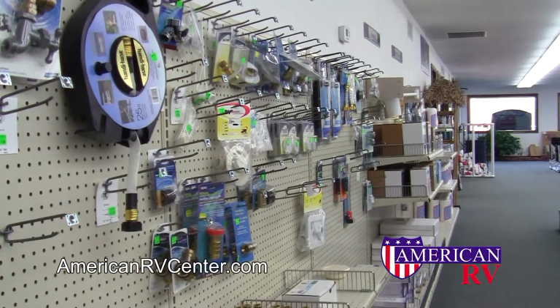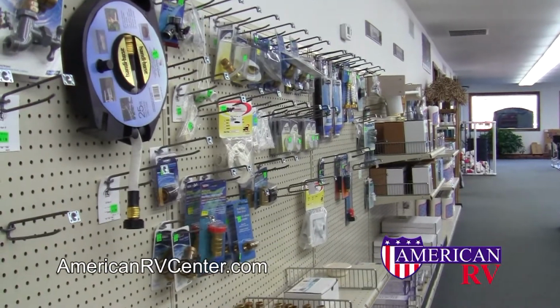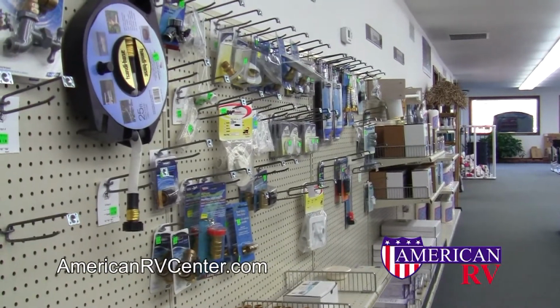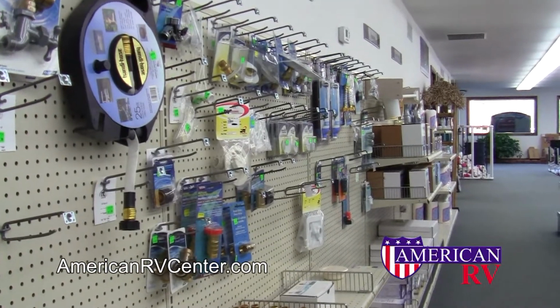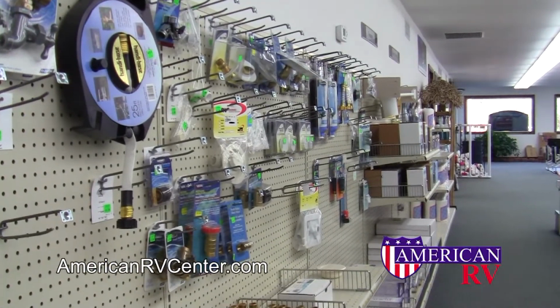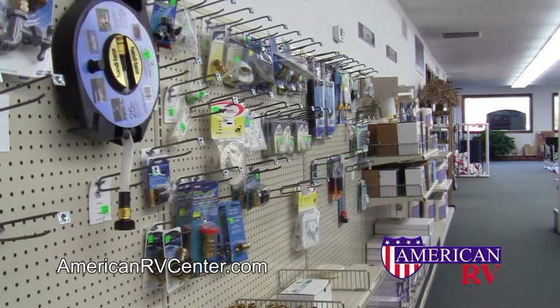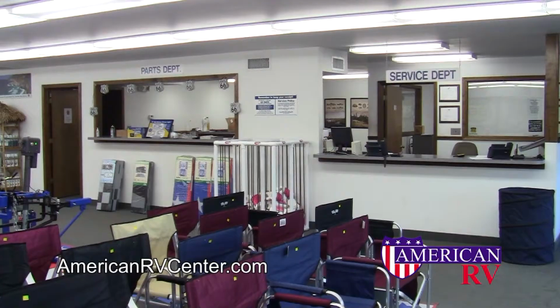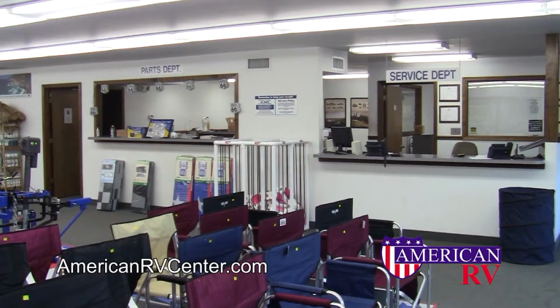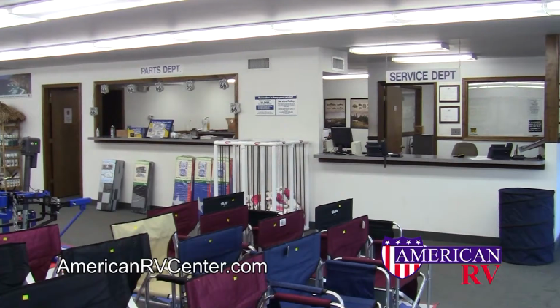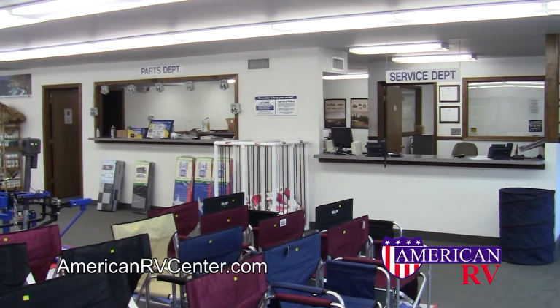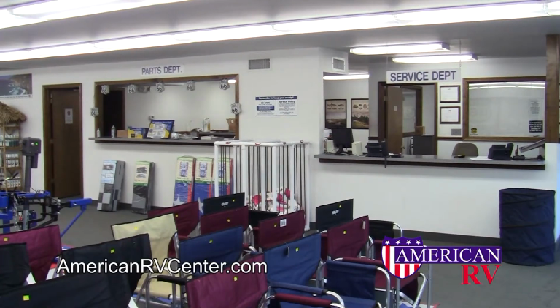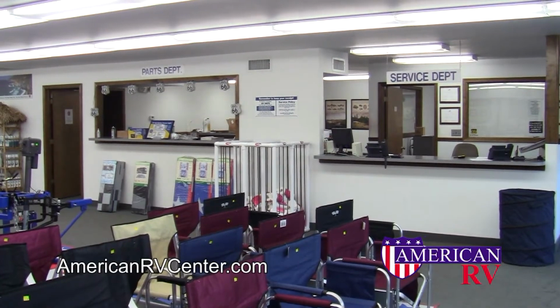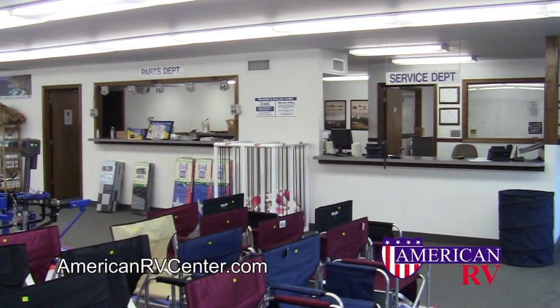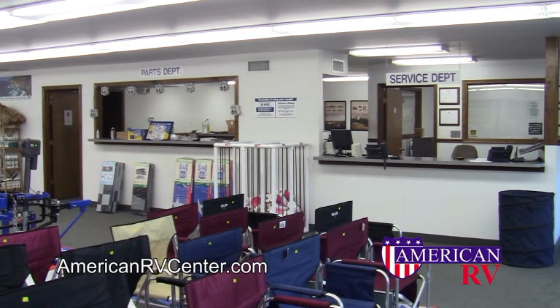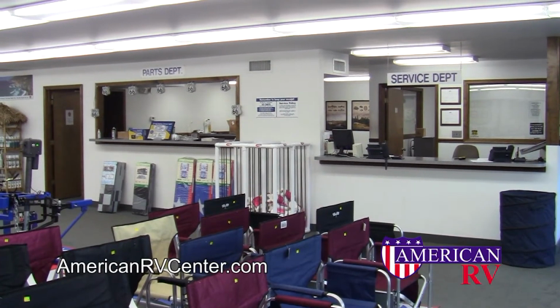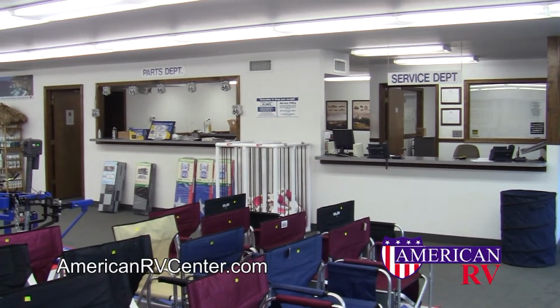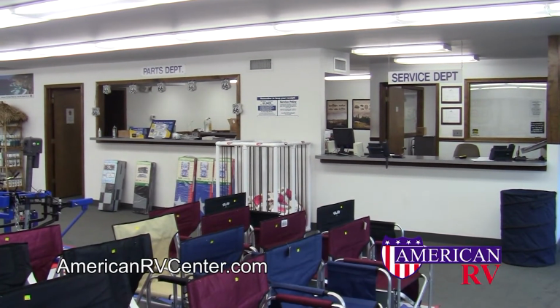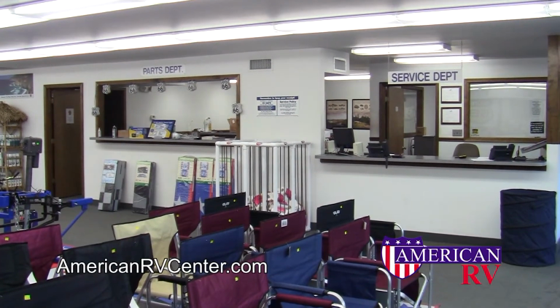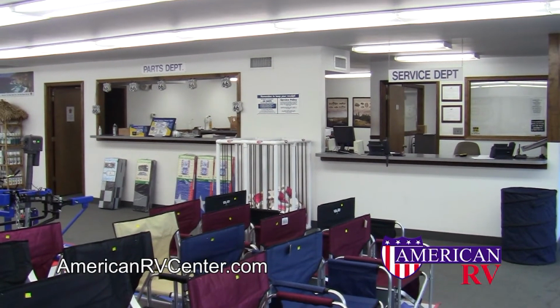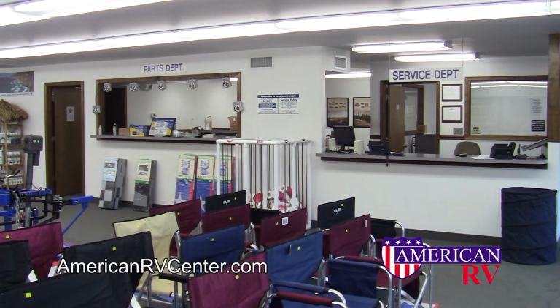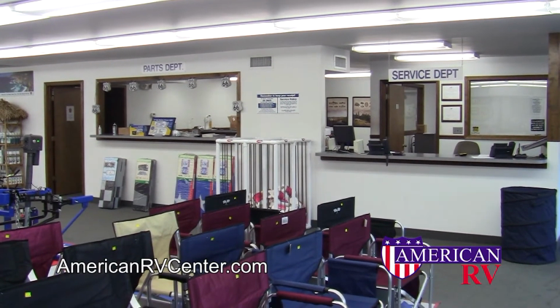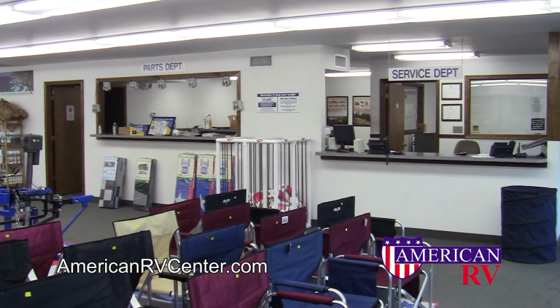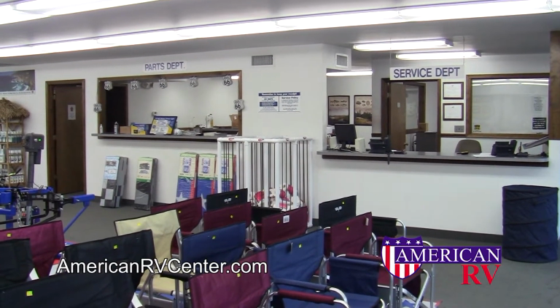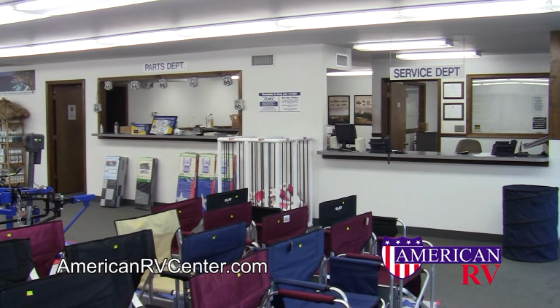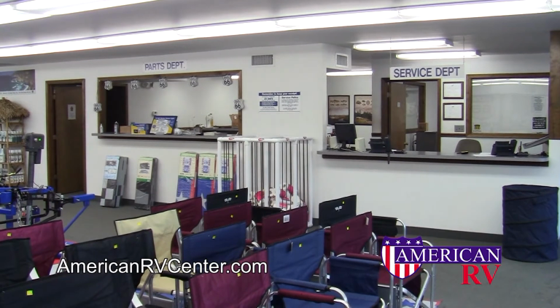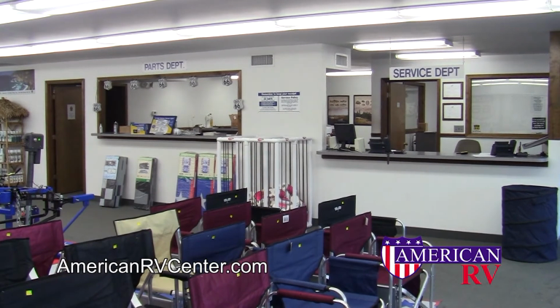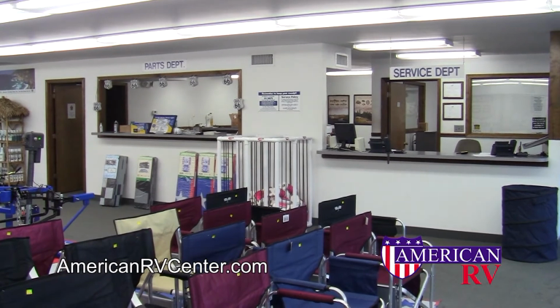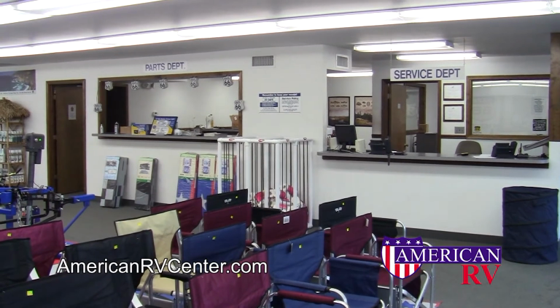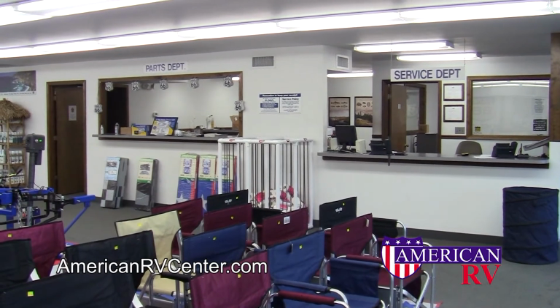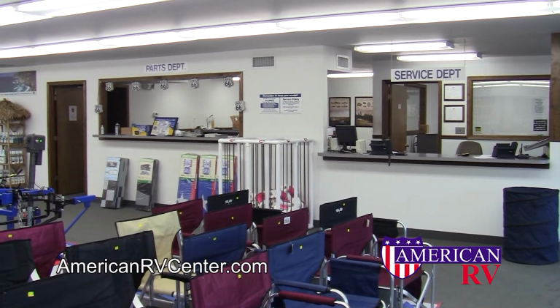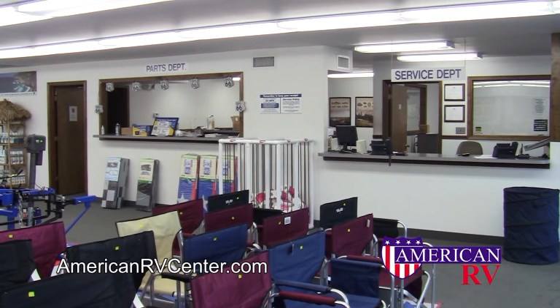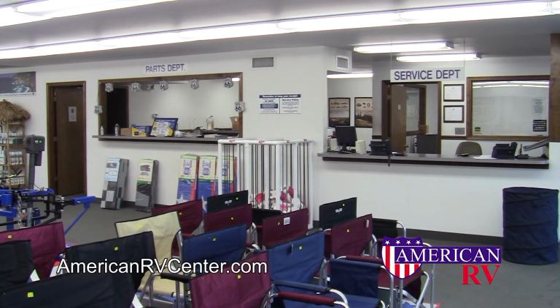Don't waste your time with large chain stores. American RV is family-owned and operated, and here locally to serve you. Happy camping!